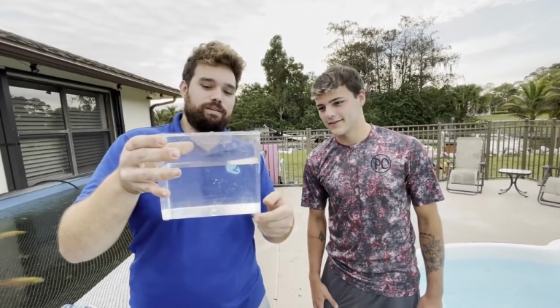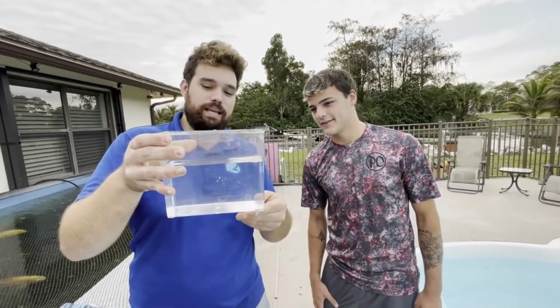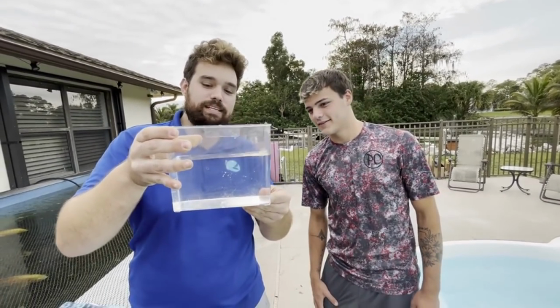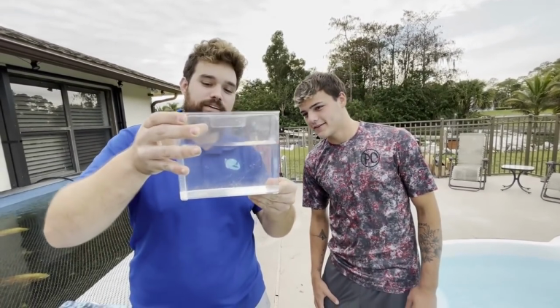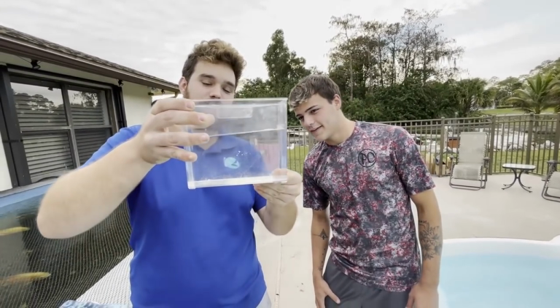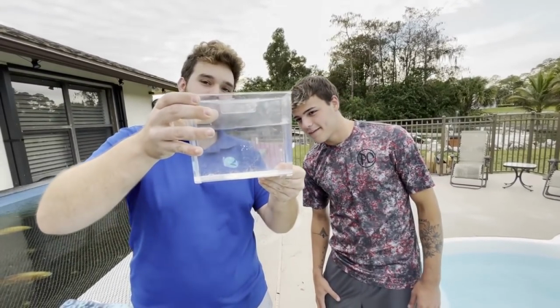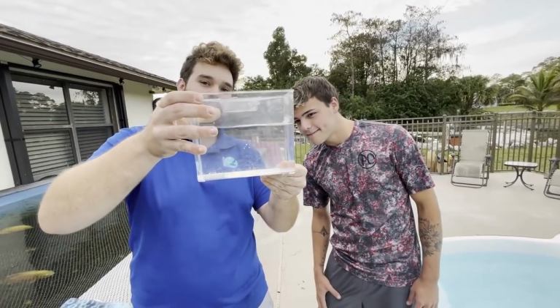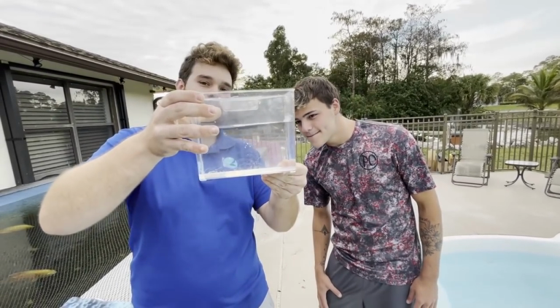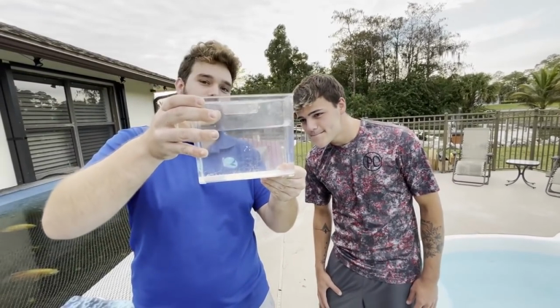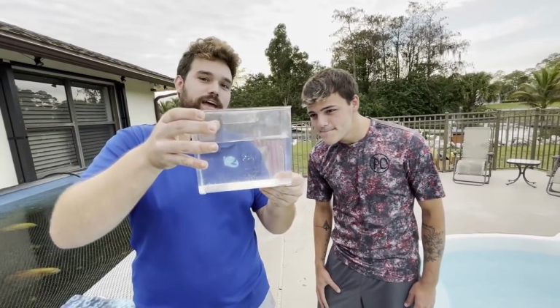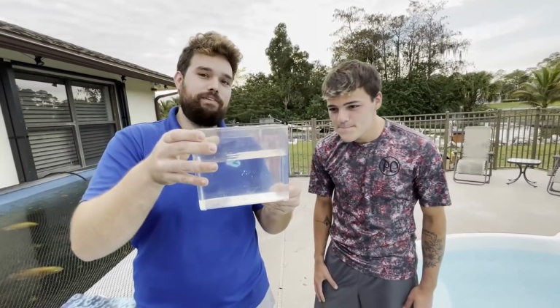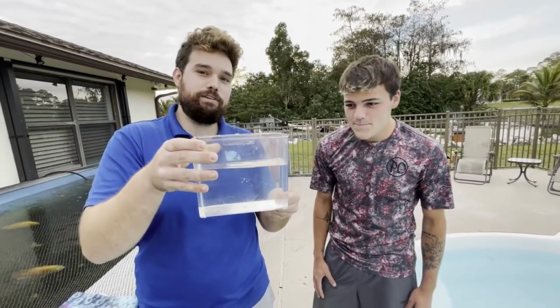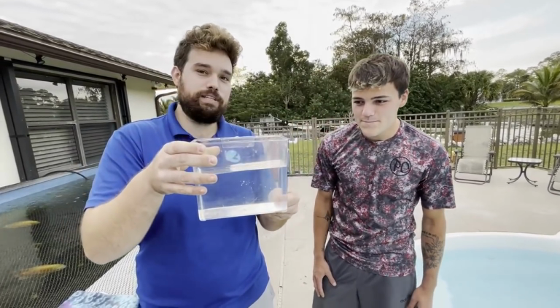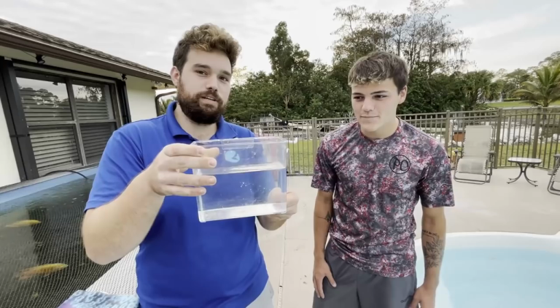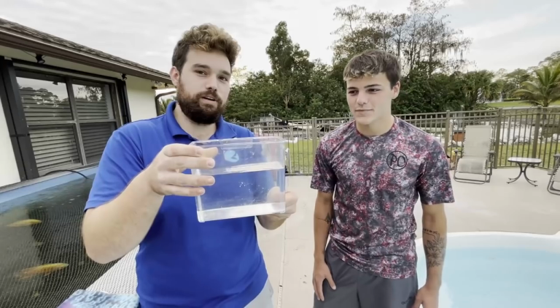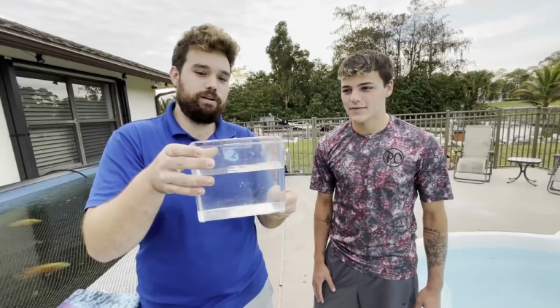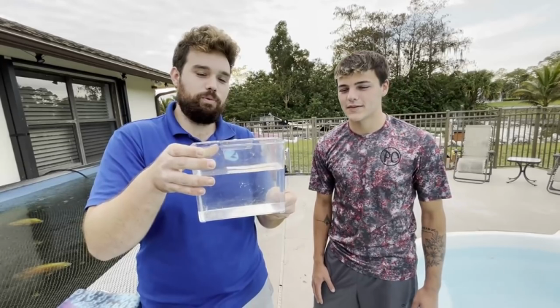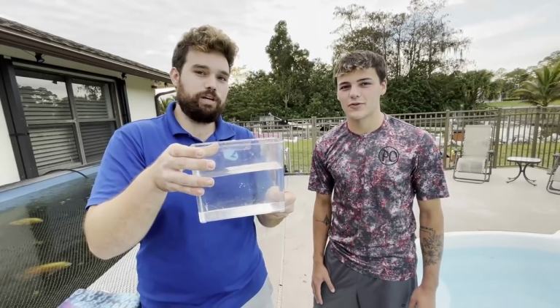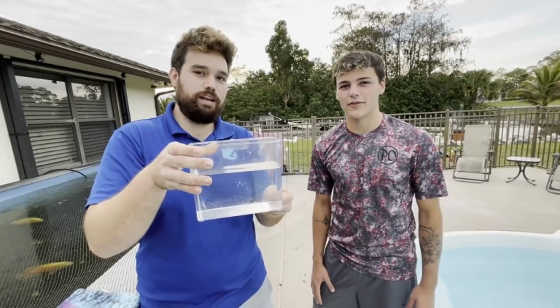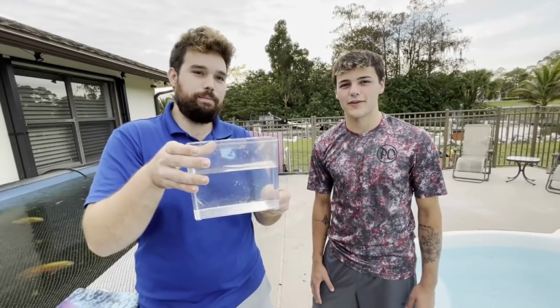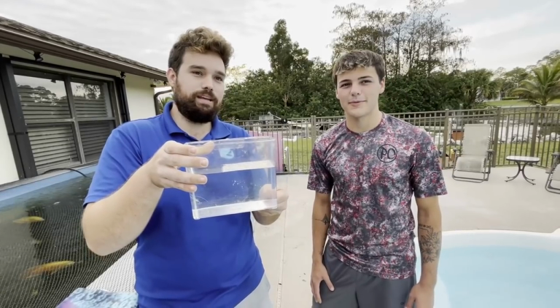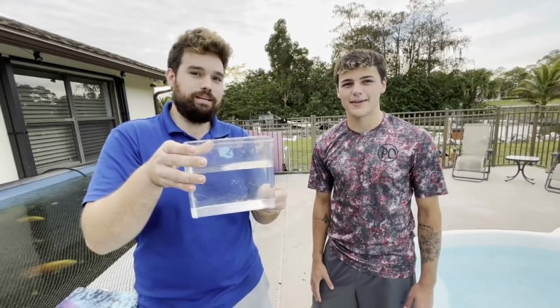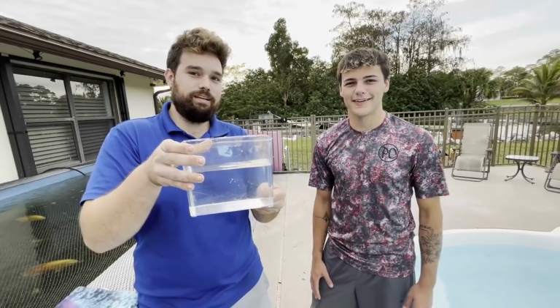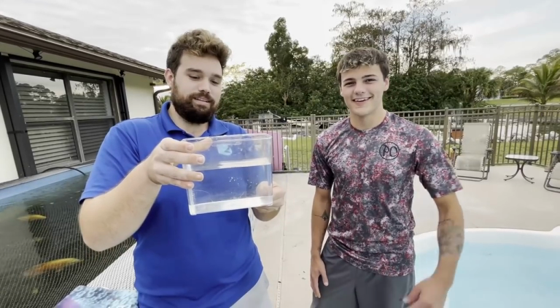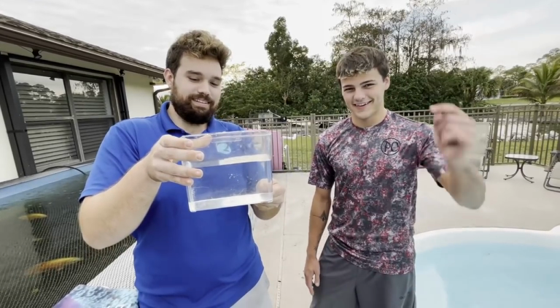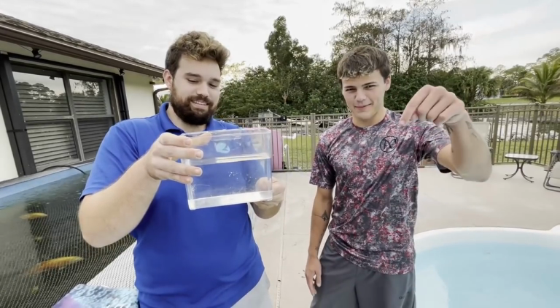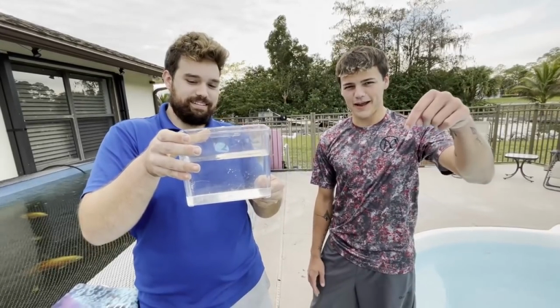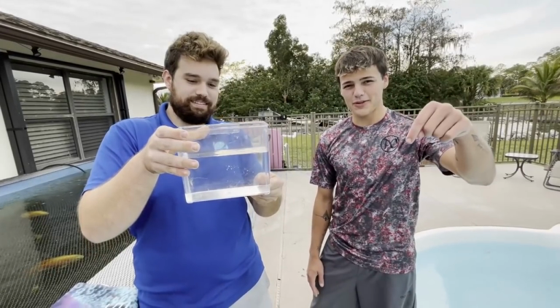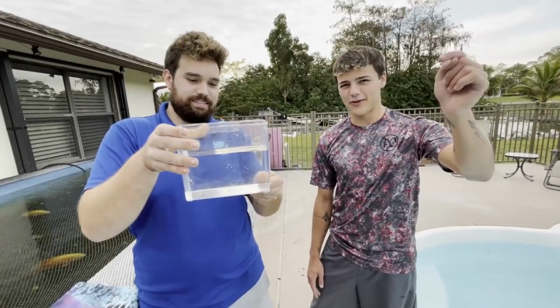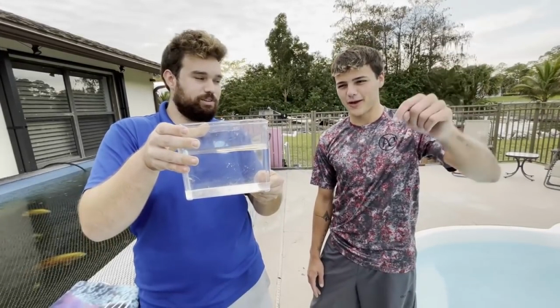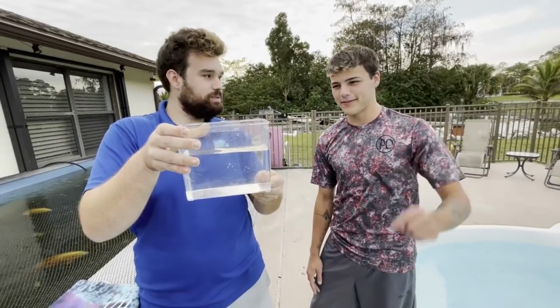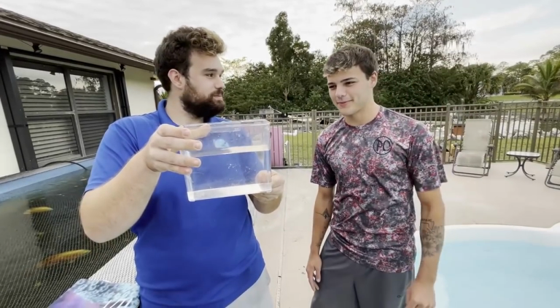So he said you guys get to name this shrimp. It does have eggs, so if that factors into what you're going to name it — name it down below, comment something.